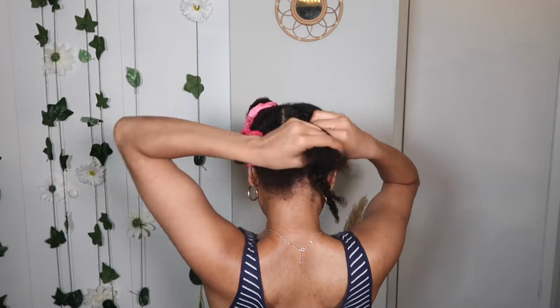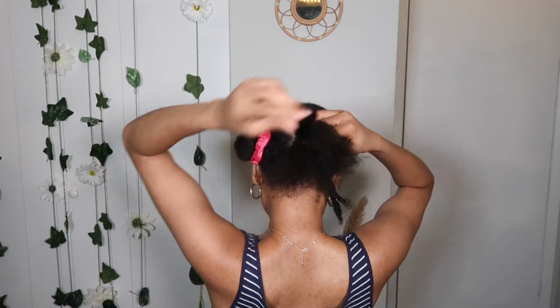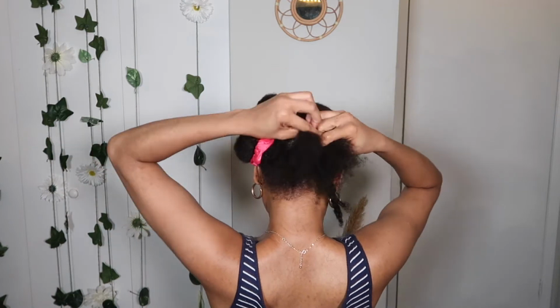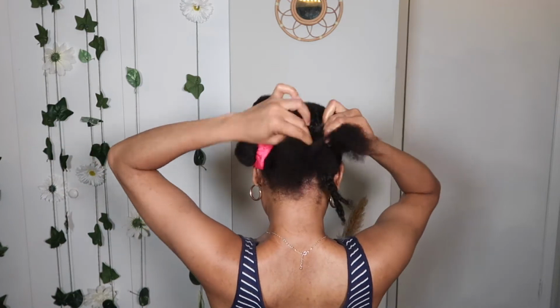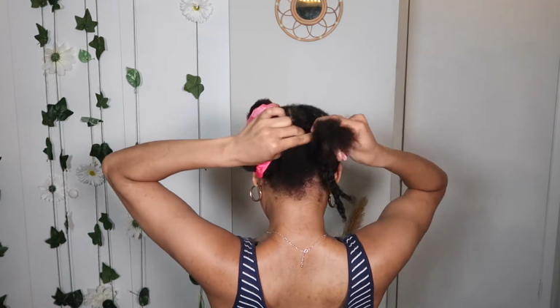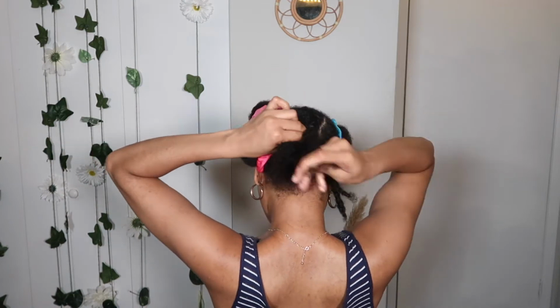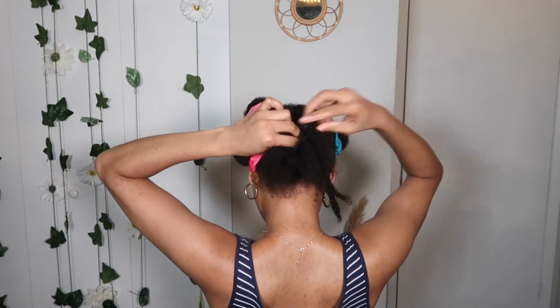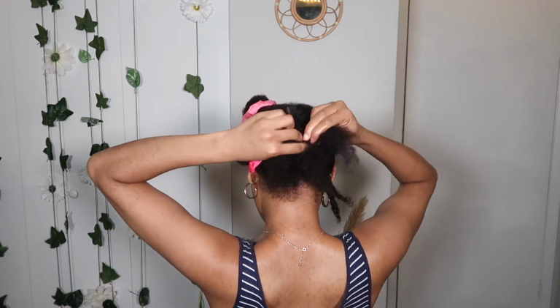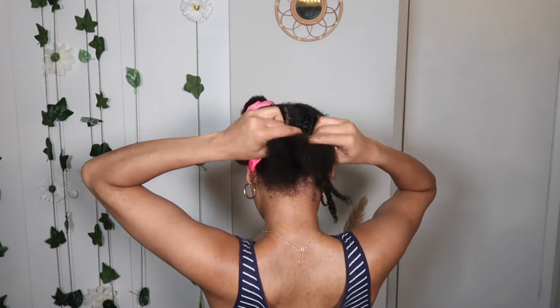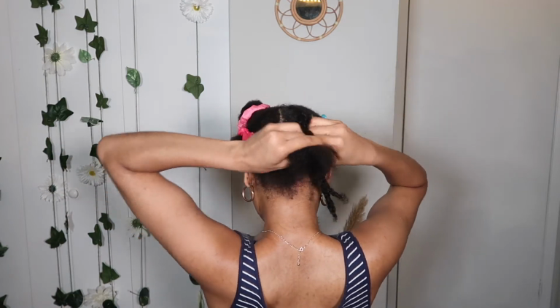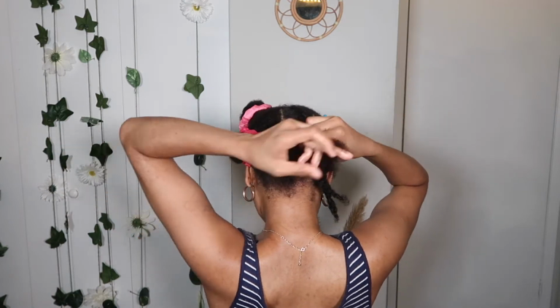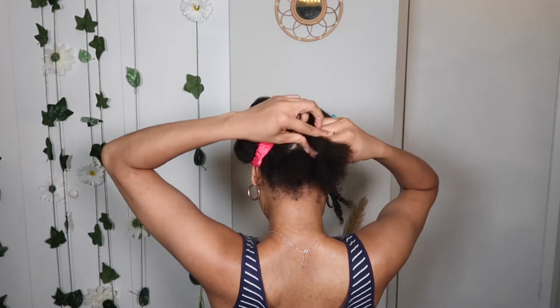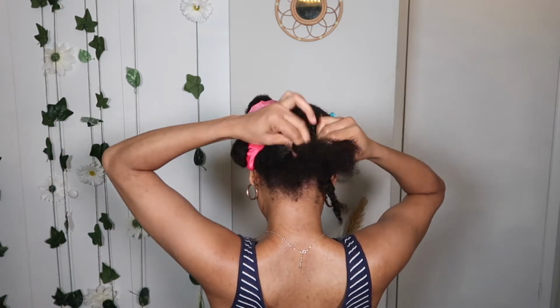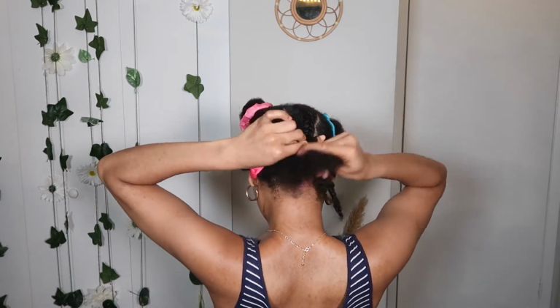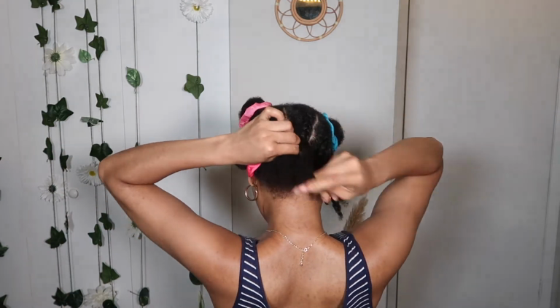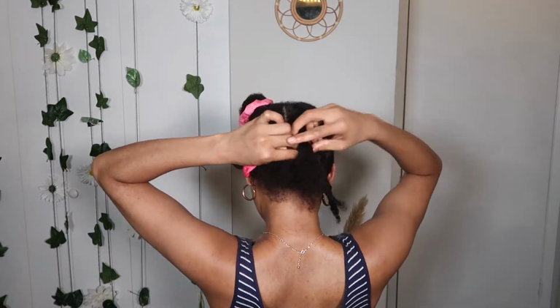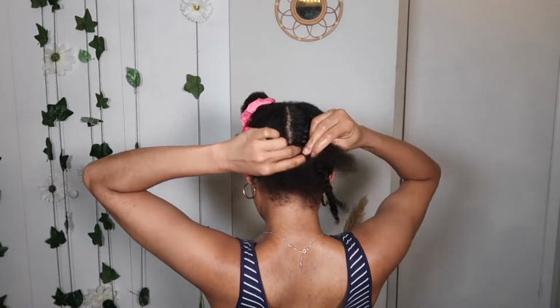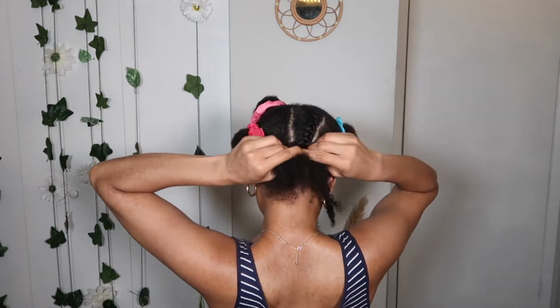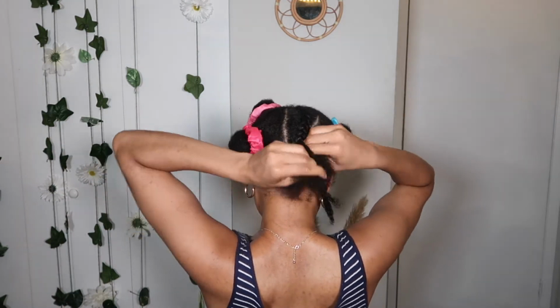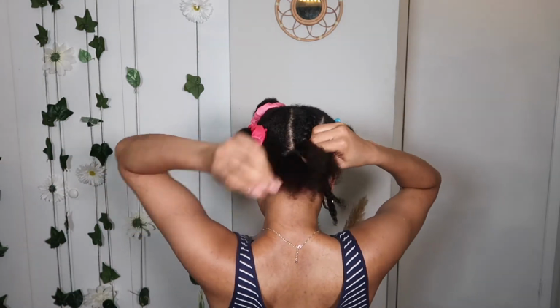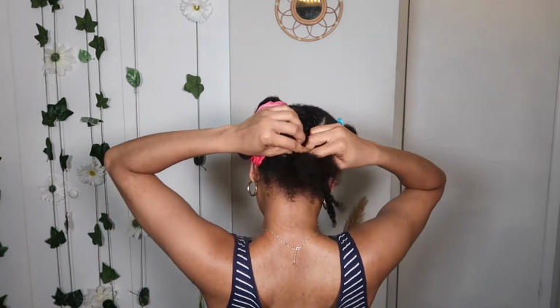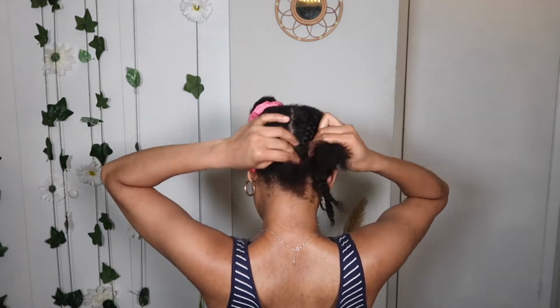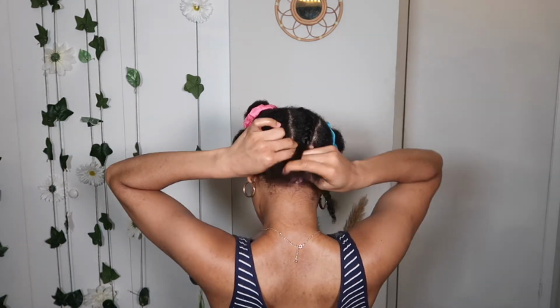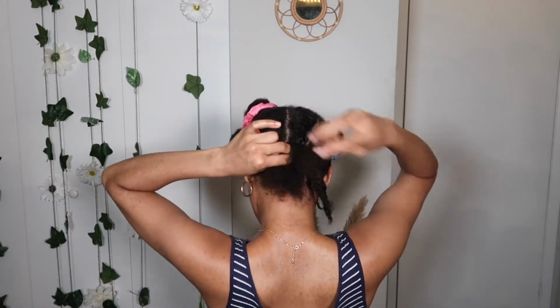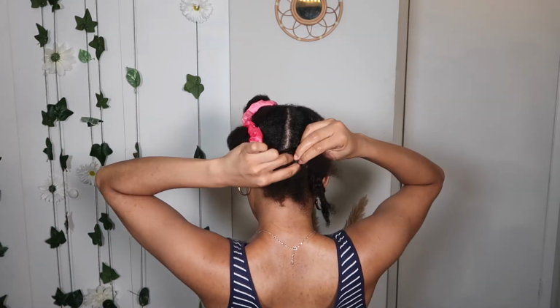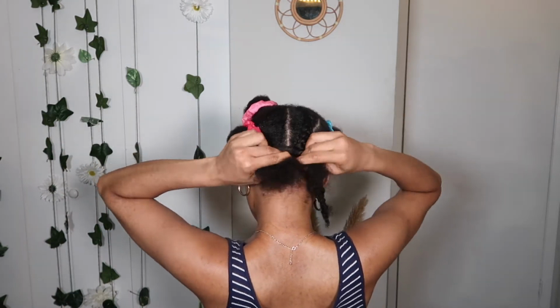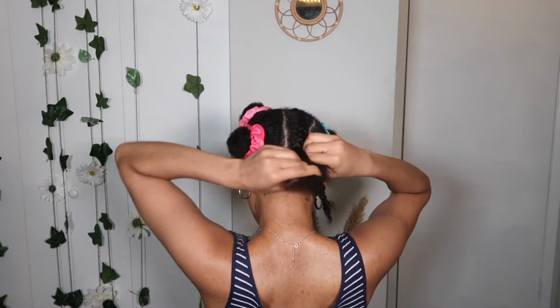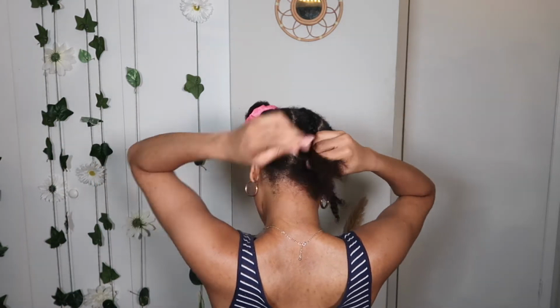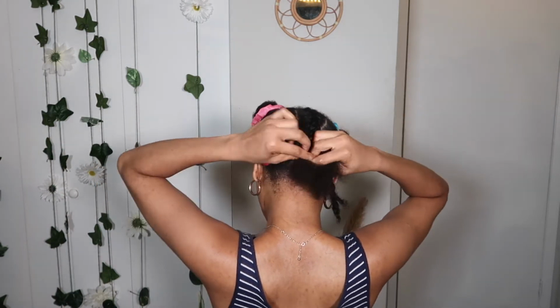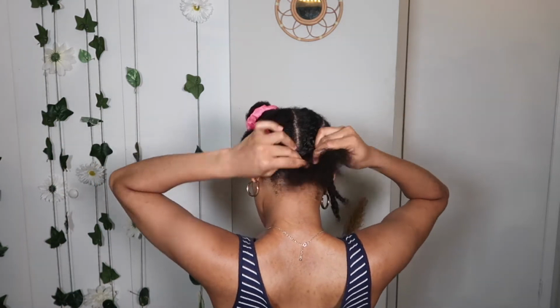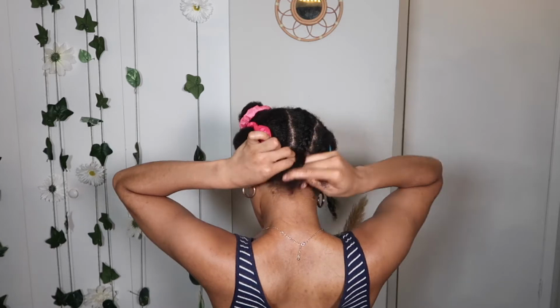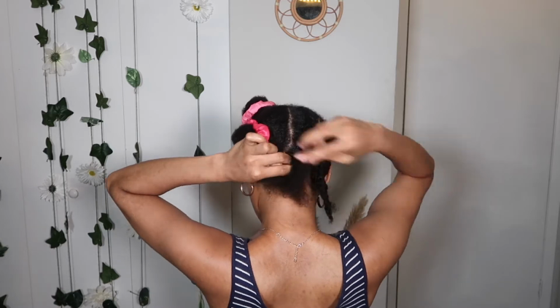I did like four or five chunky braids. You can do as many as you like.